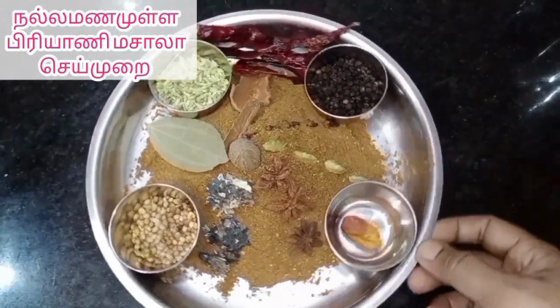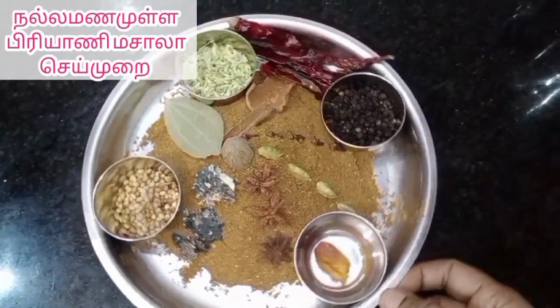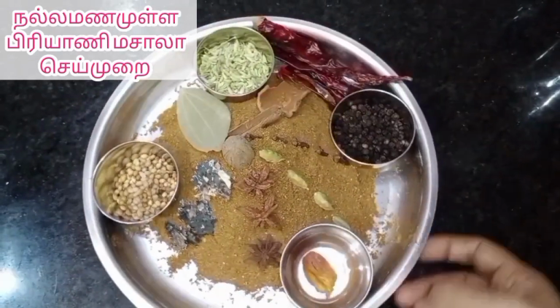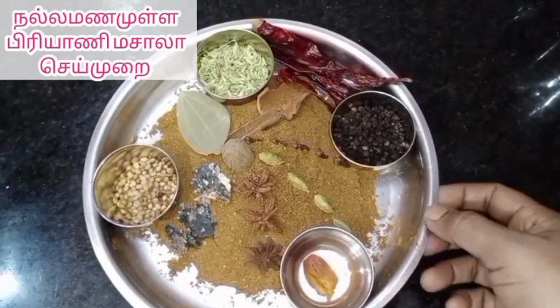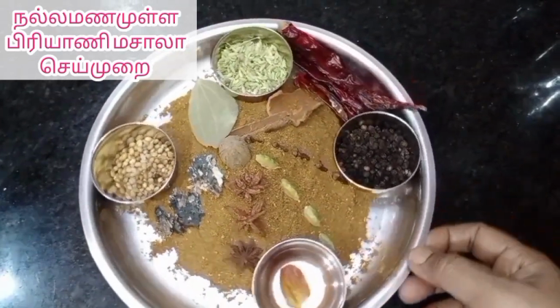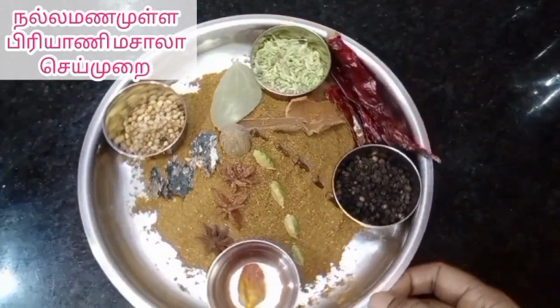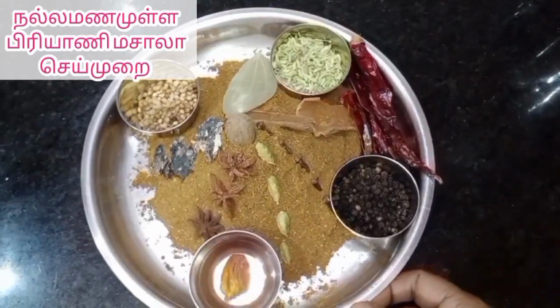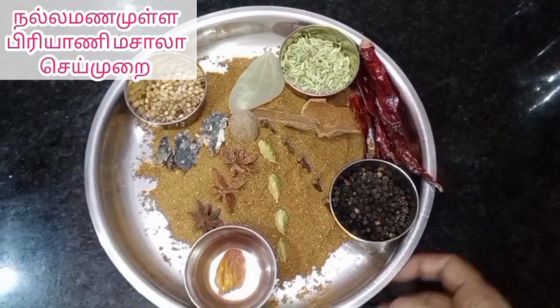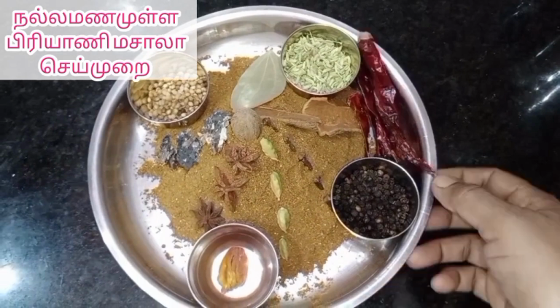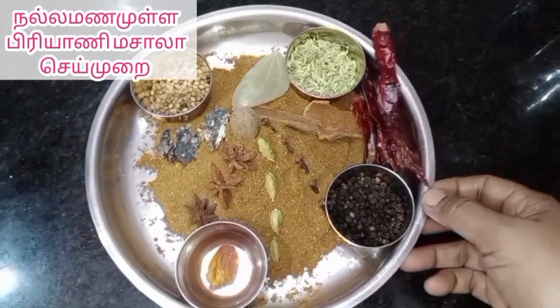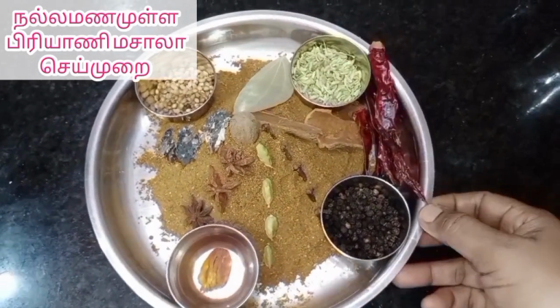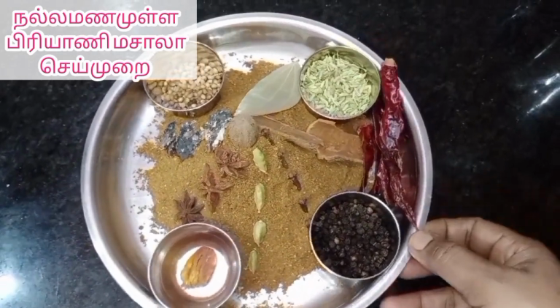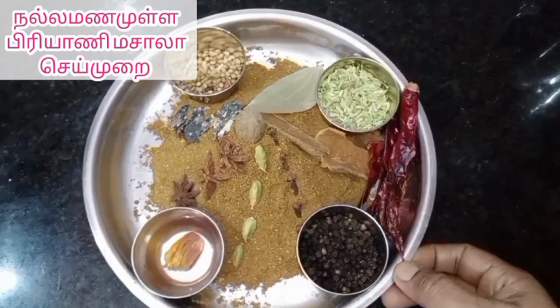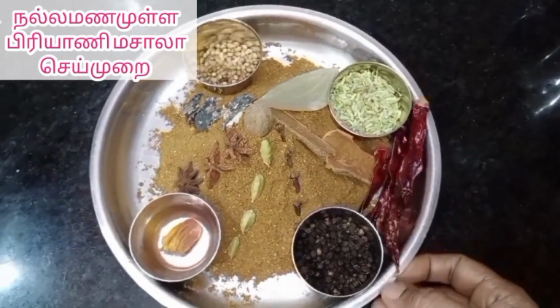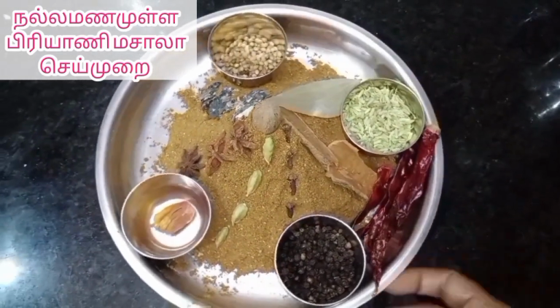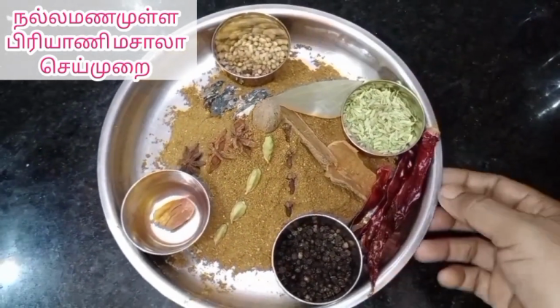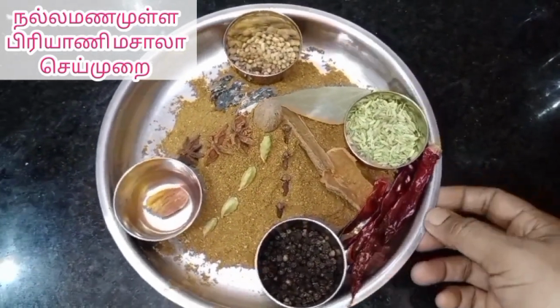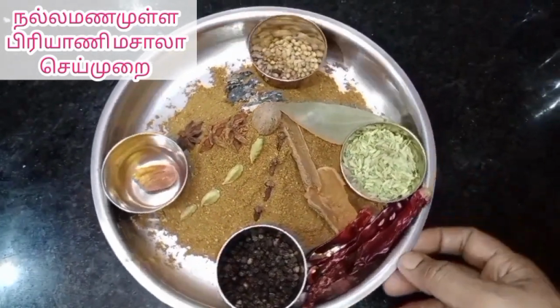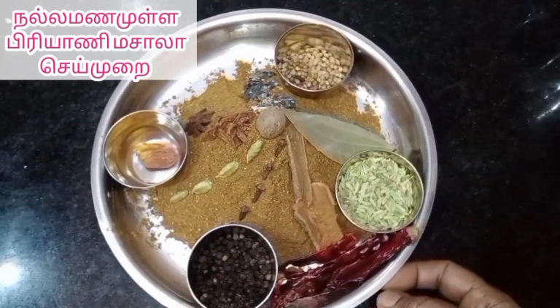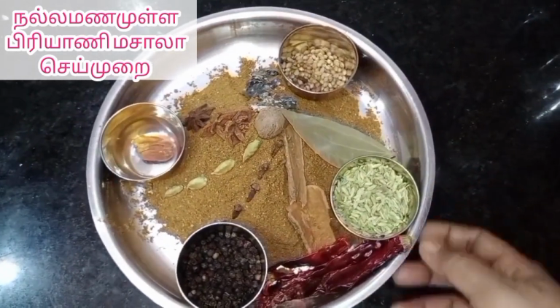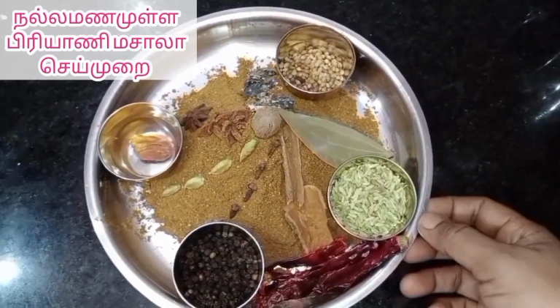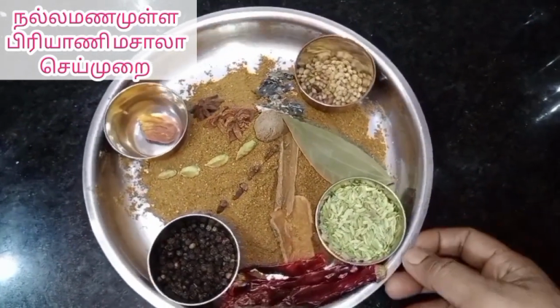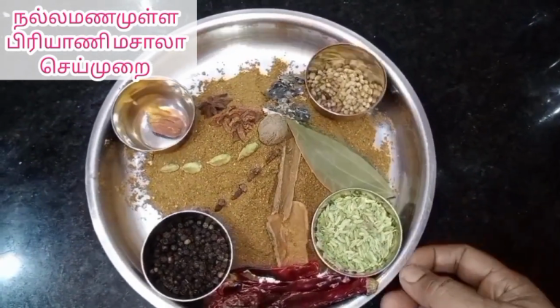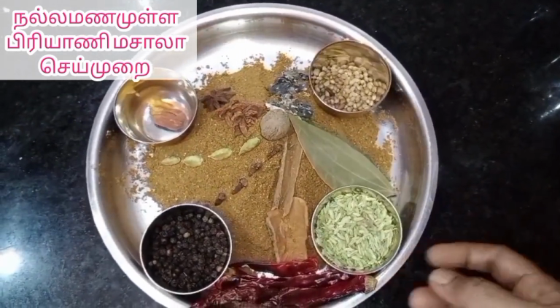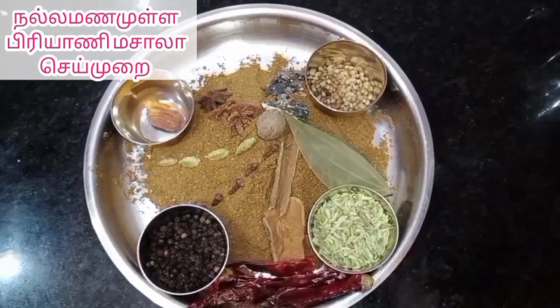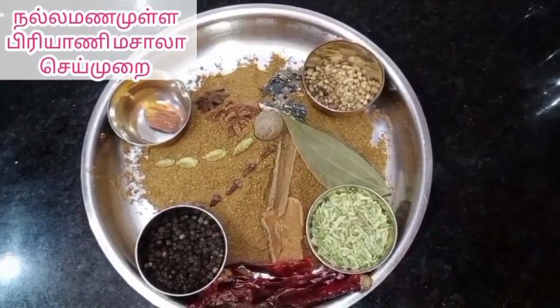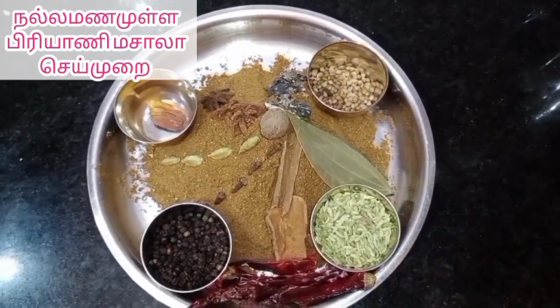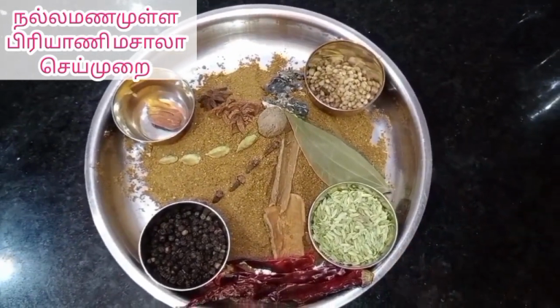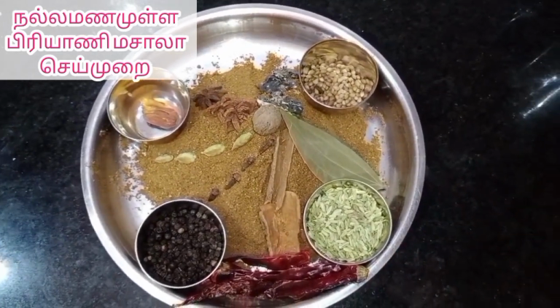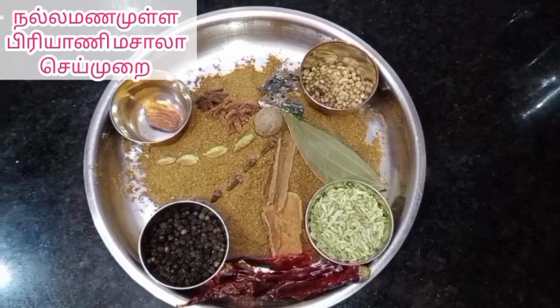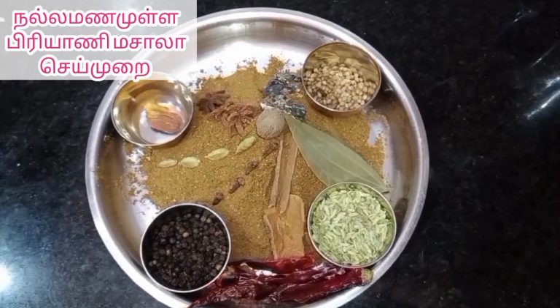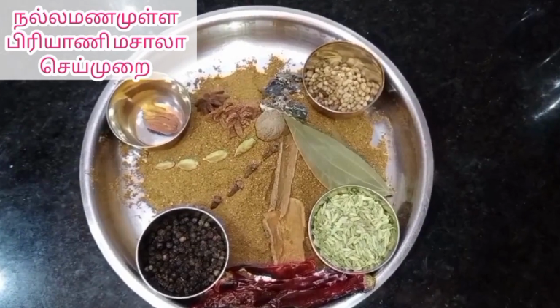What do you use in Biryani Masala? Chicken Biryani, Mutton Biryani, Fish Biryani, Vegetable Biryani, Mushroom Biryani — we can use this masala.